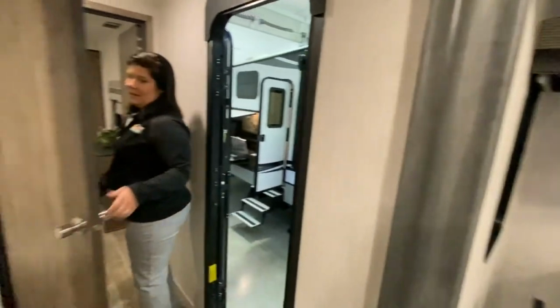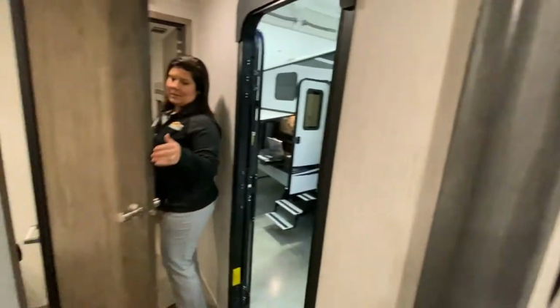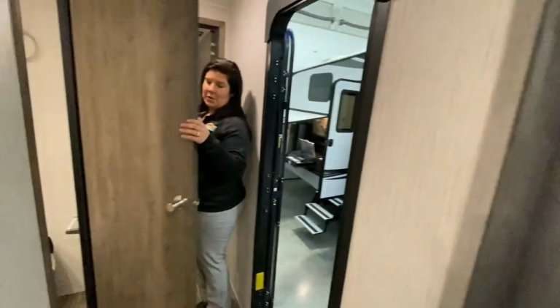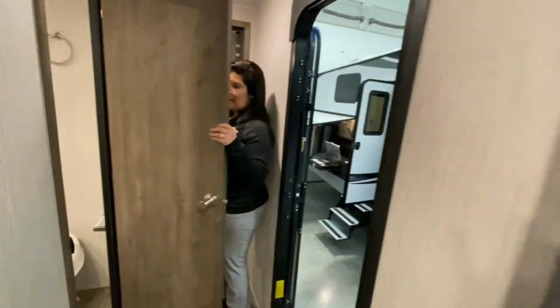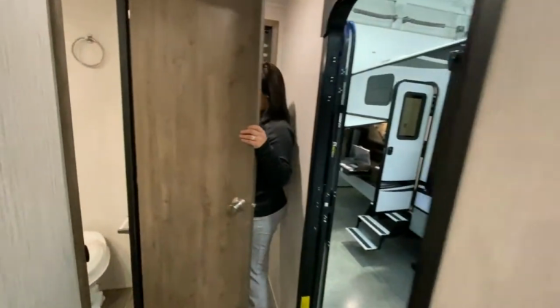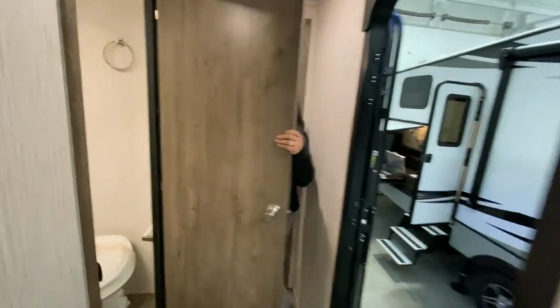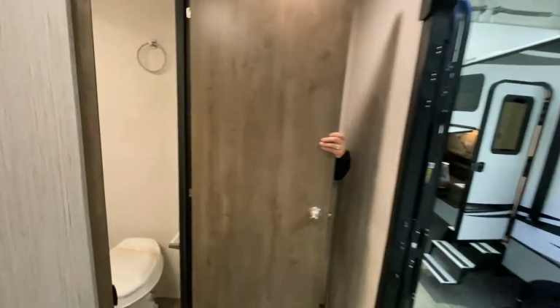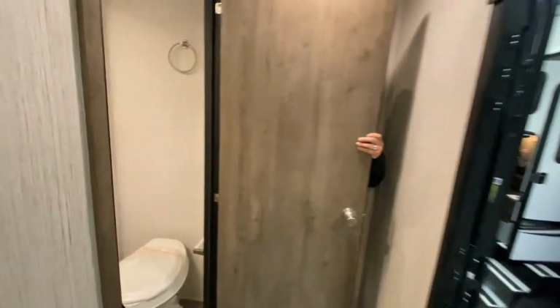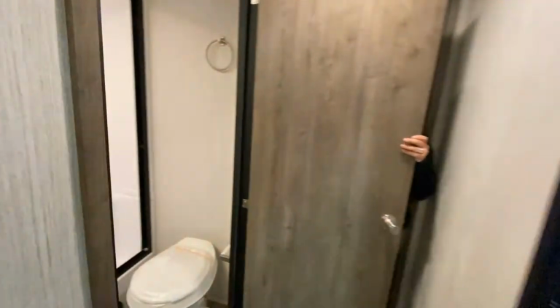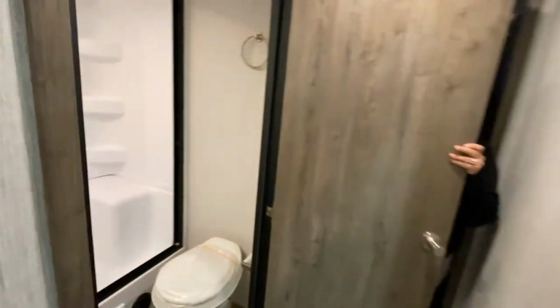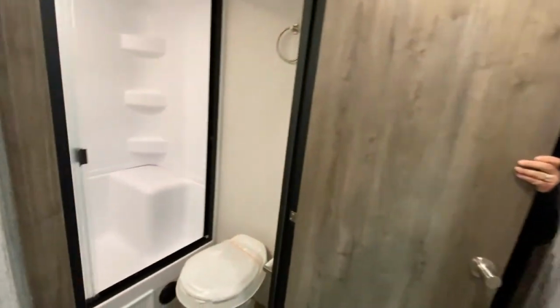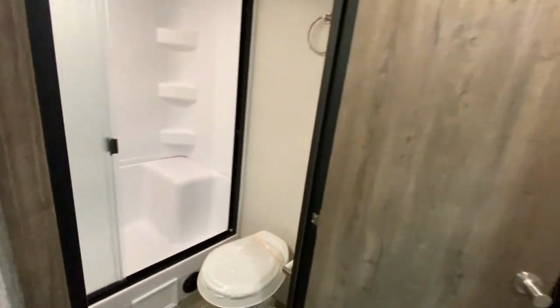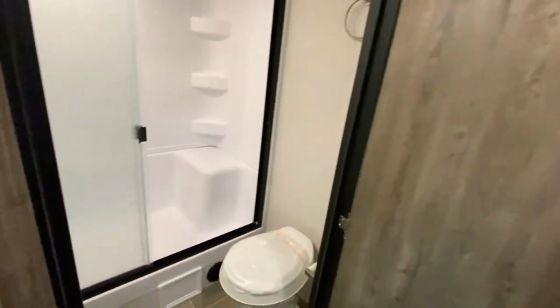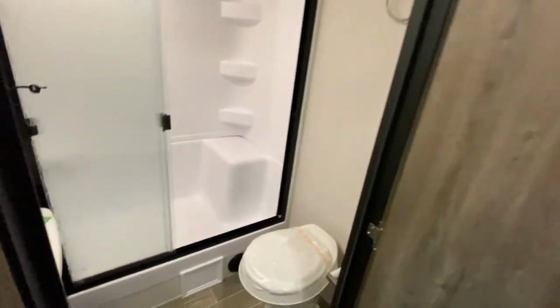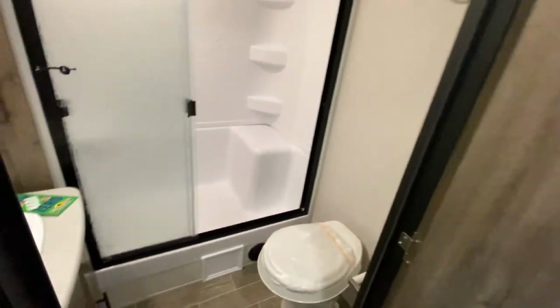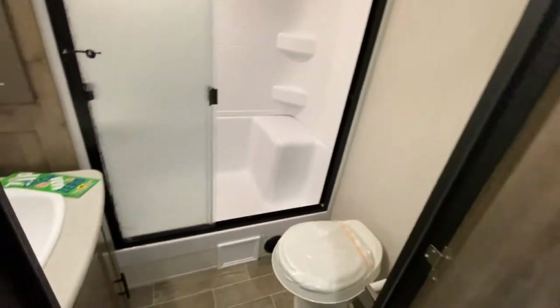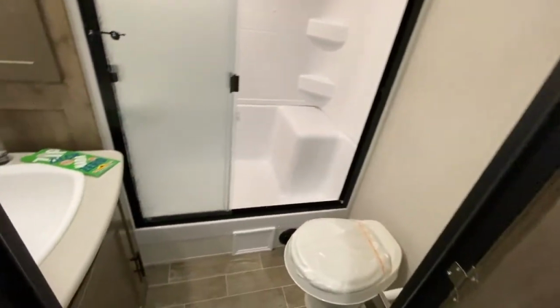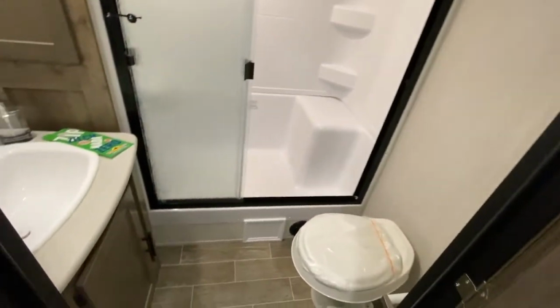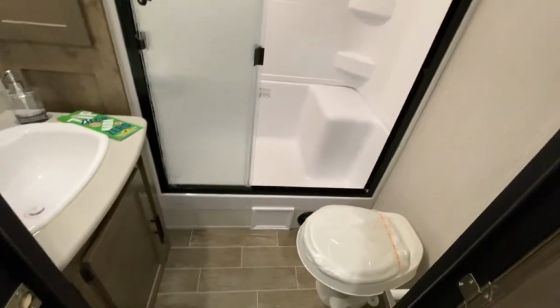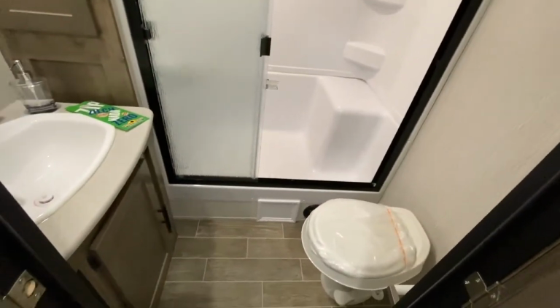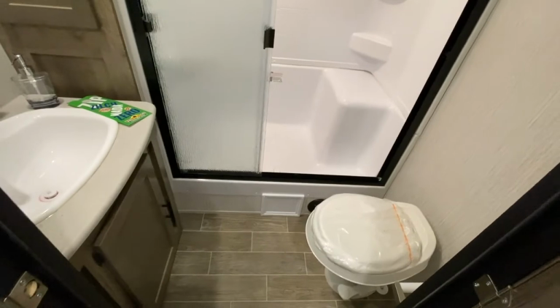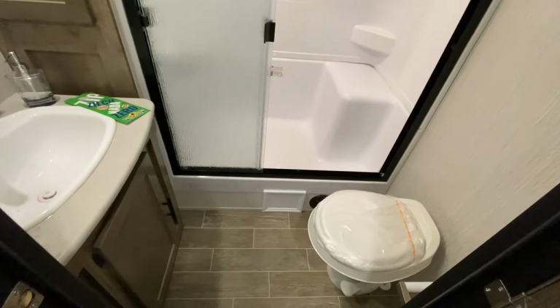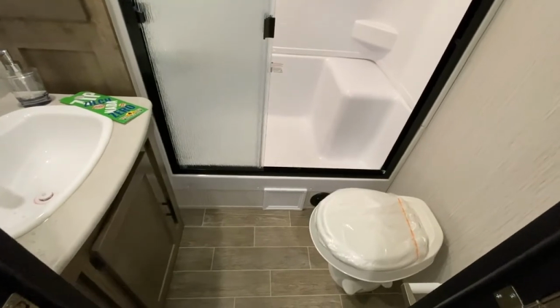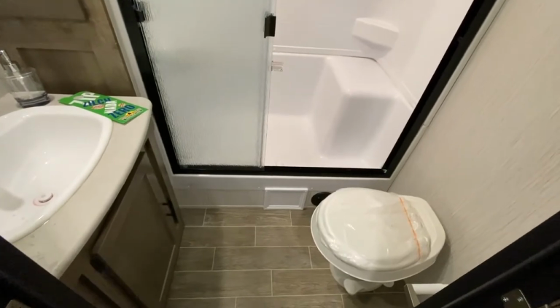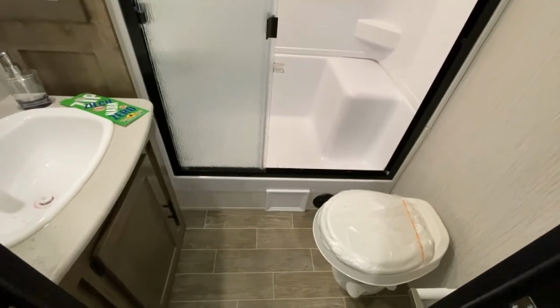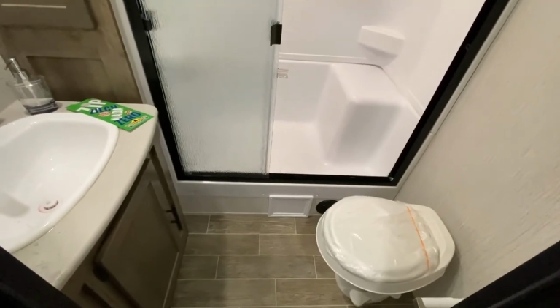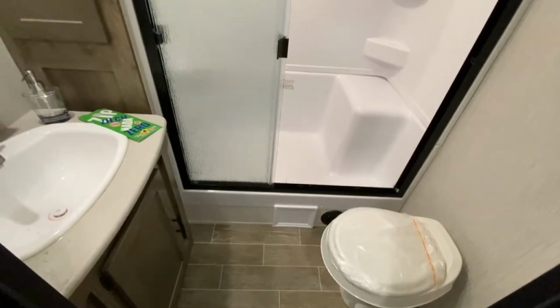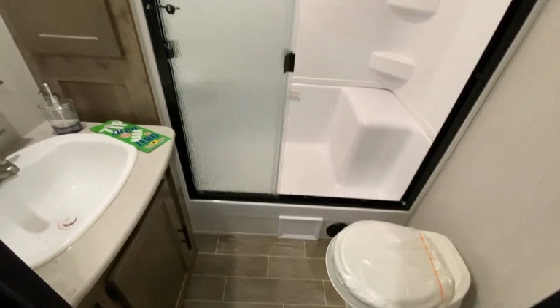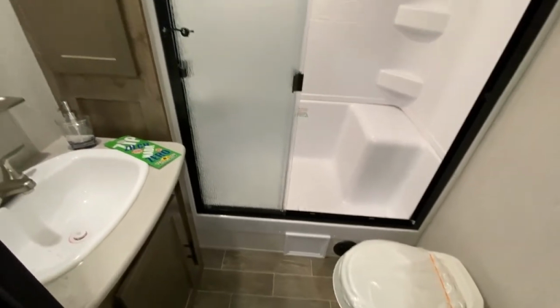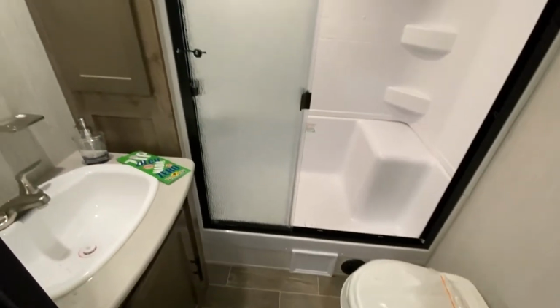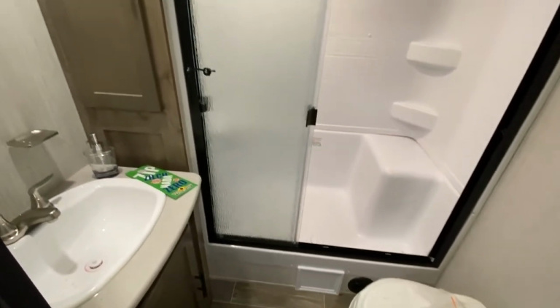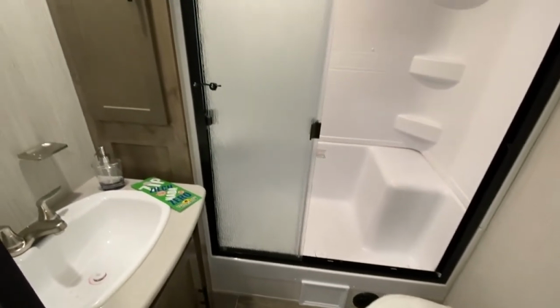You've got your bathroom with a lot of storage in there and a nice big shower.